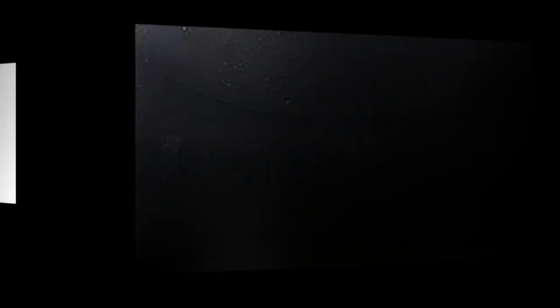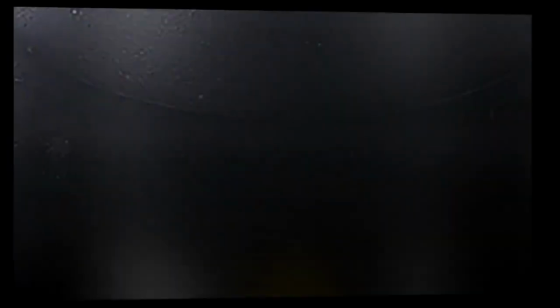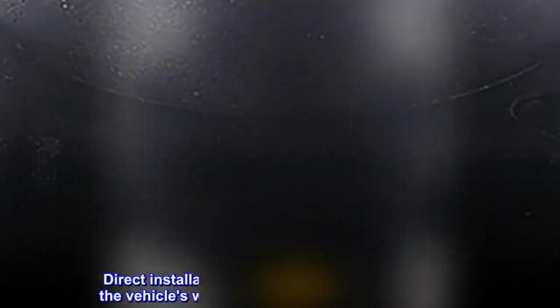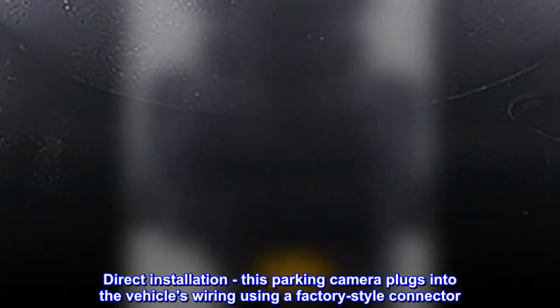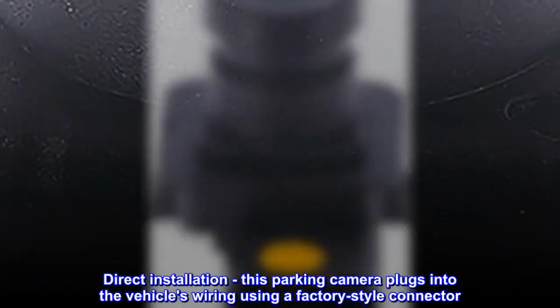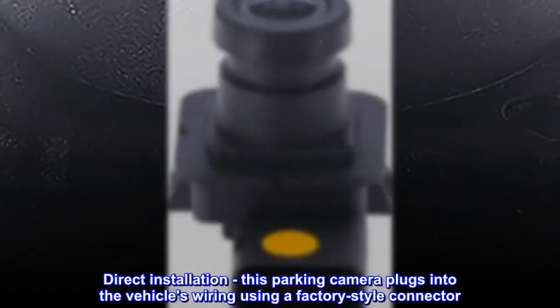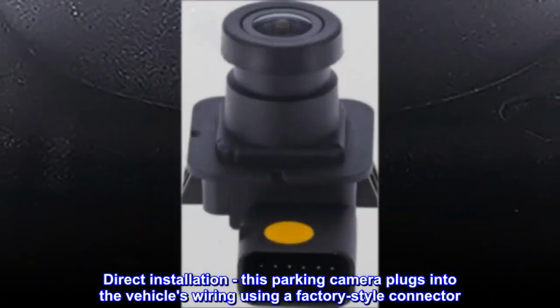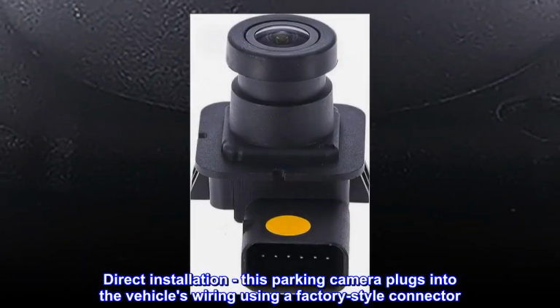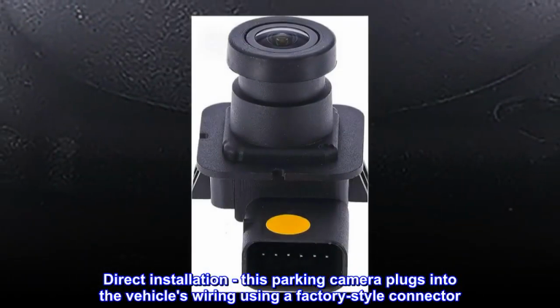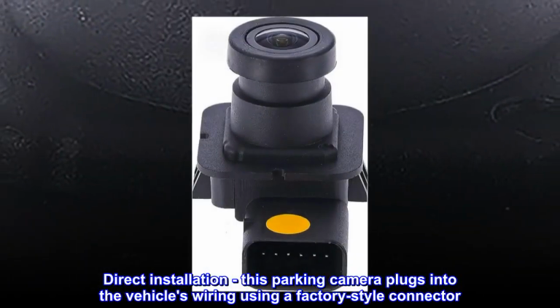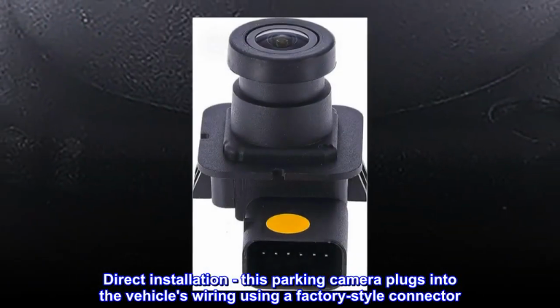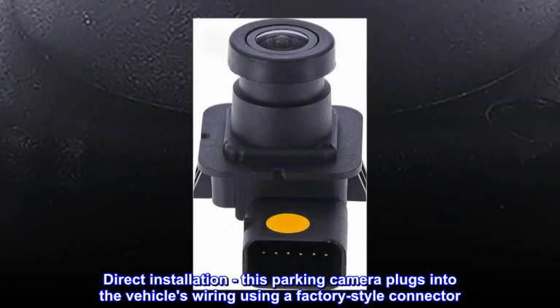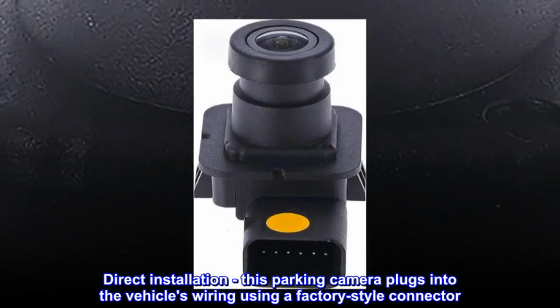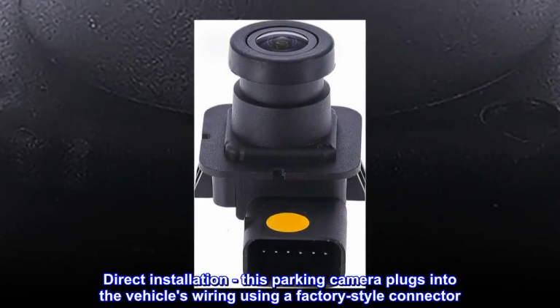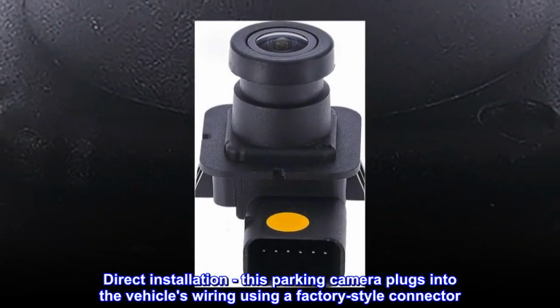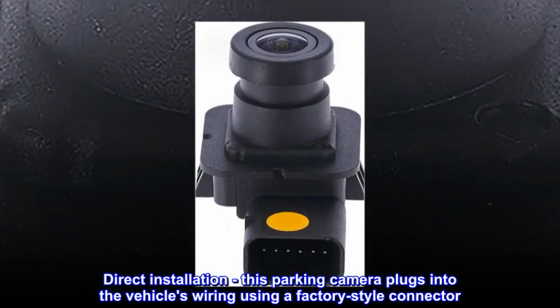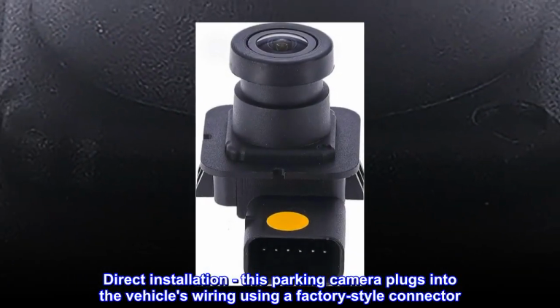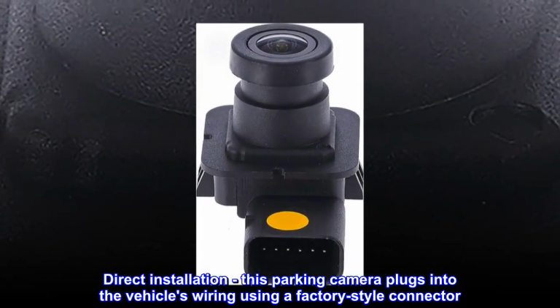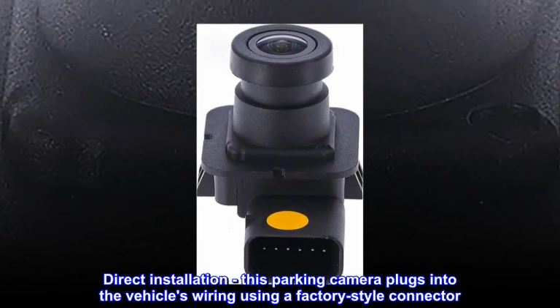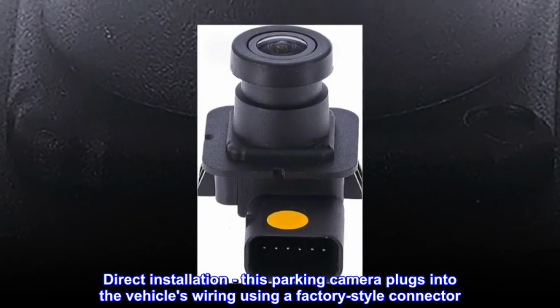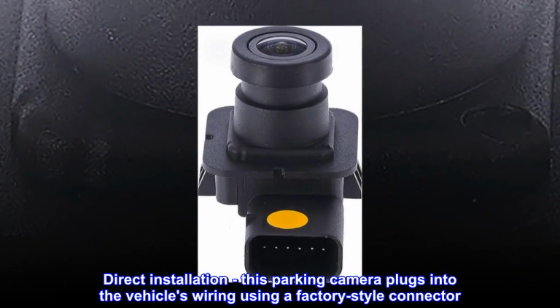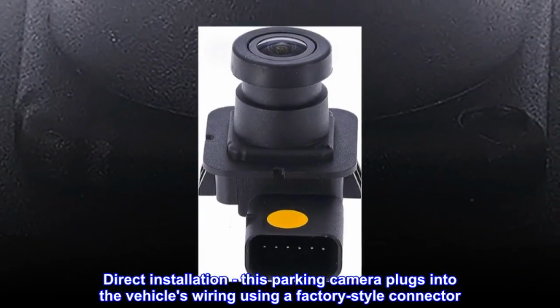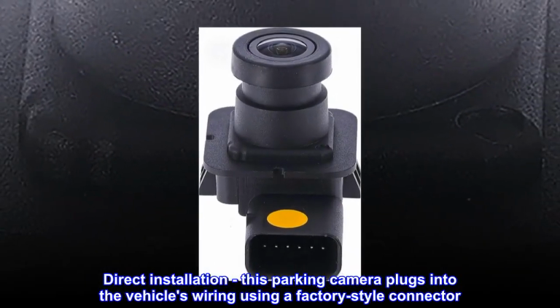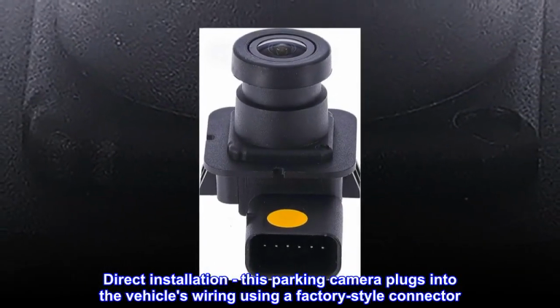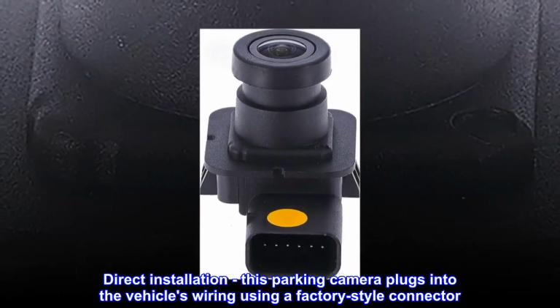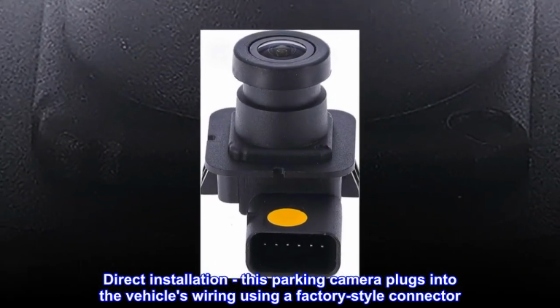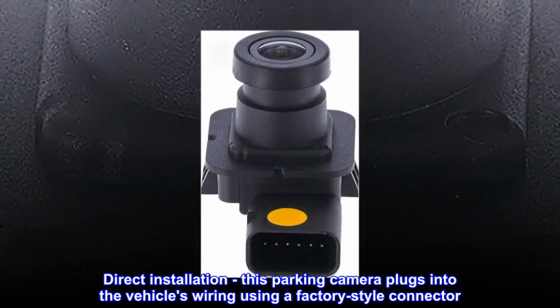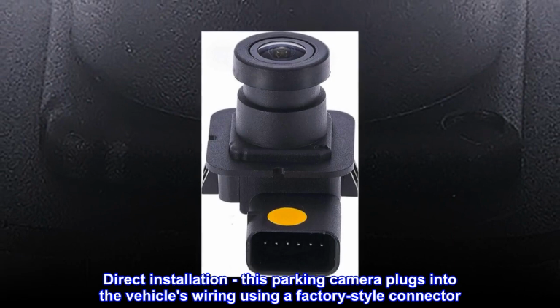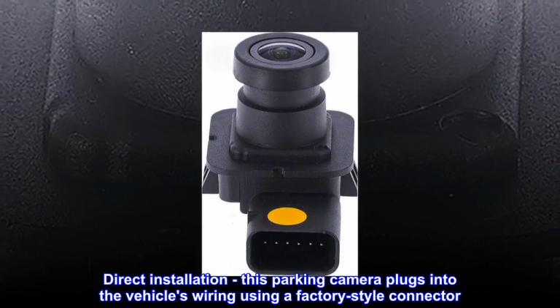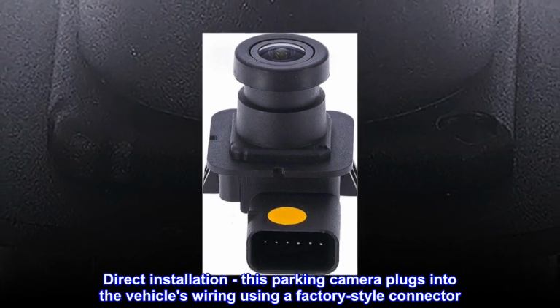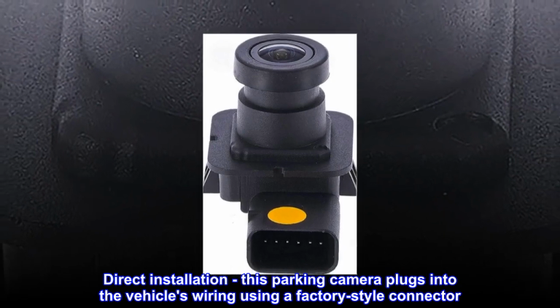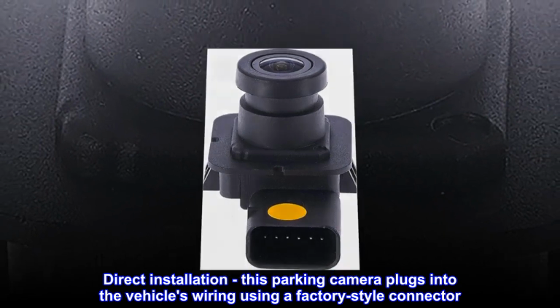Direct installation. This parking camera plugs into the vehicle's wiring using a factory-style connector.